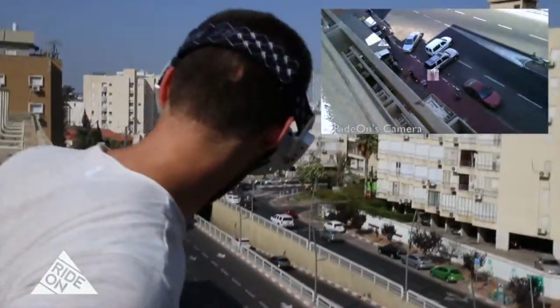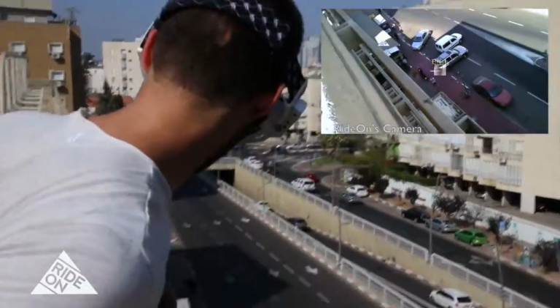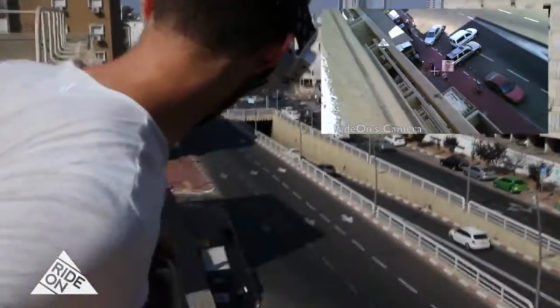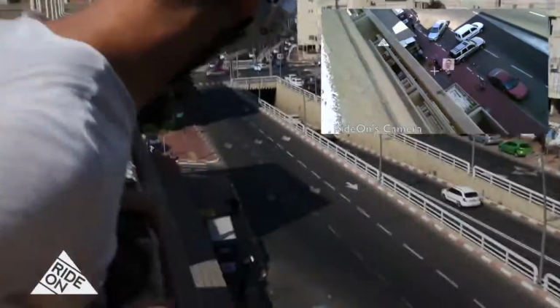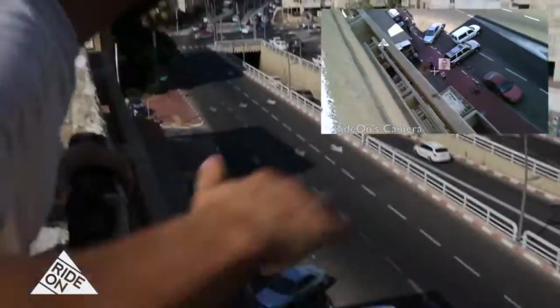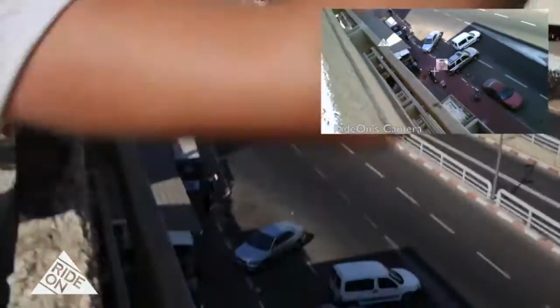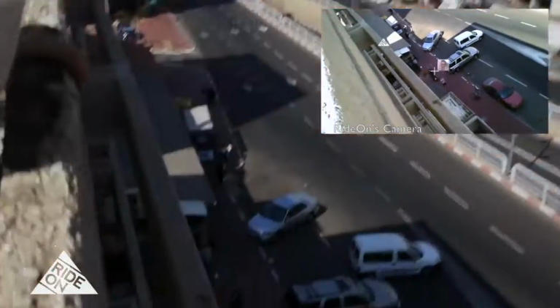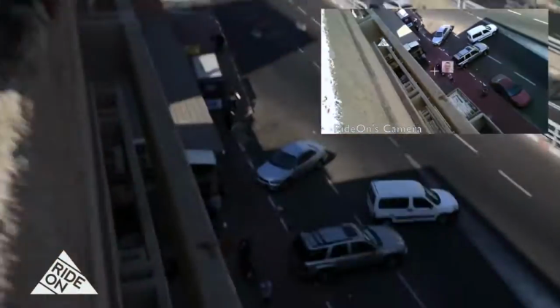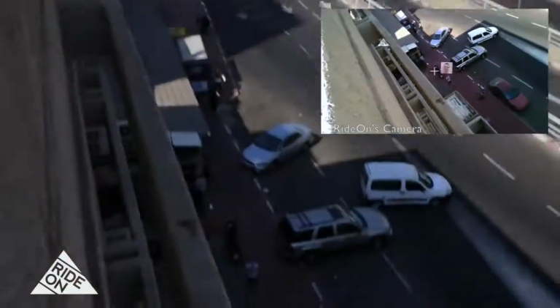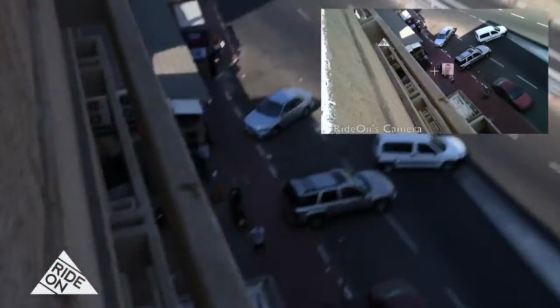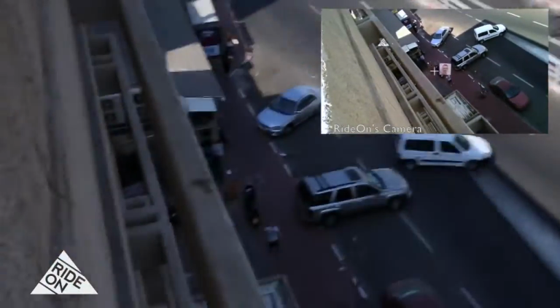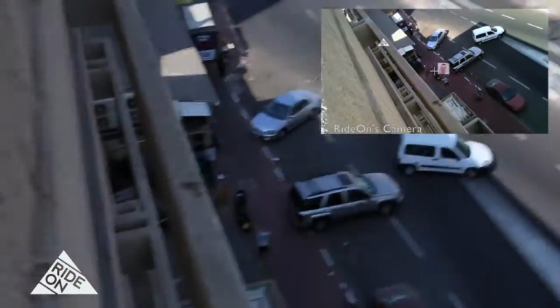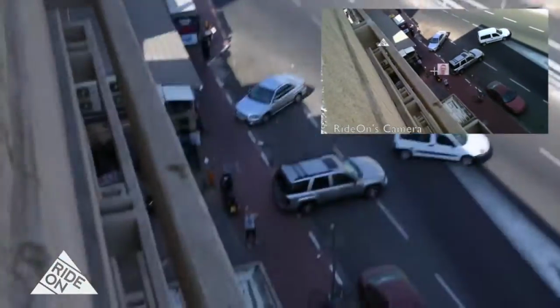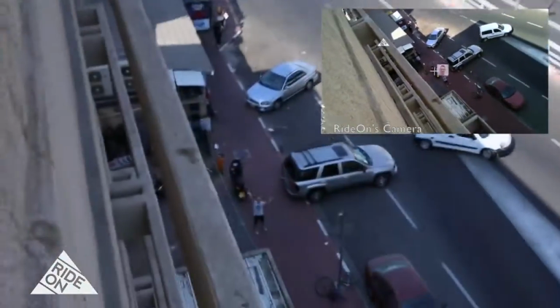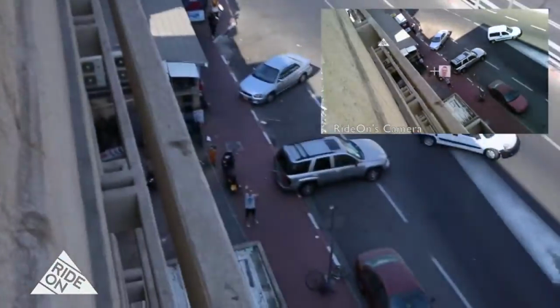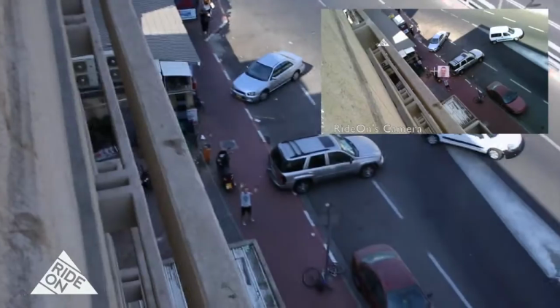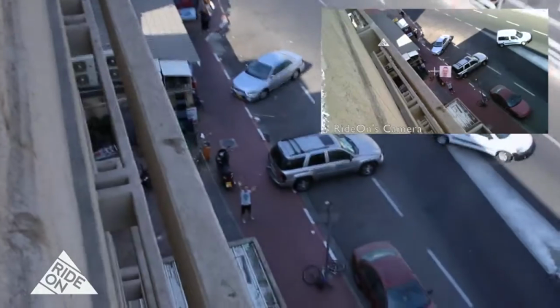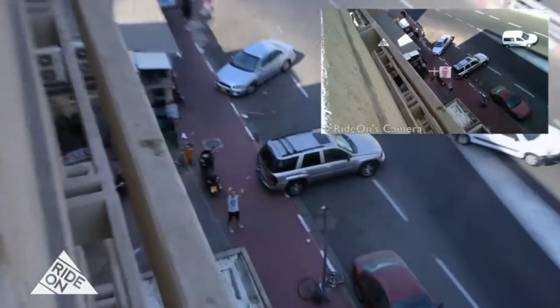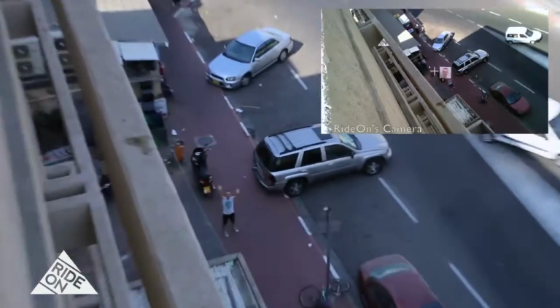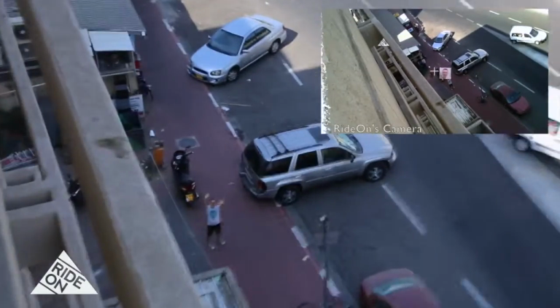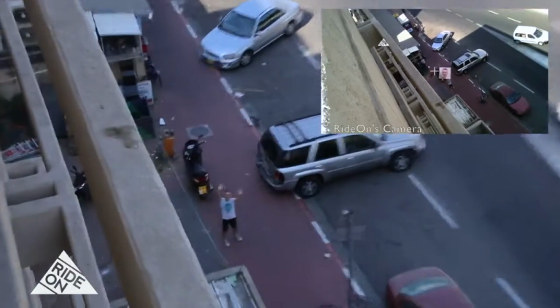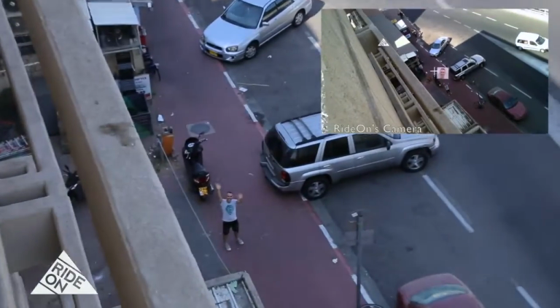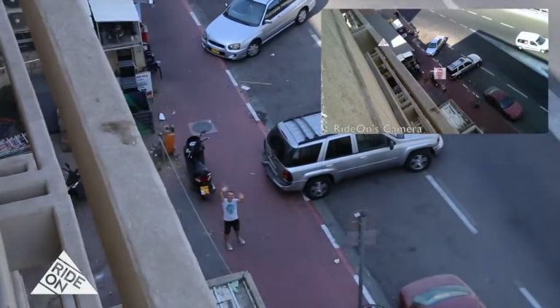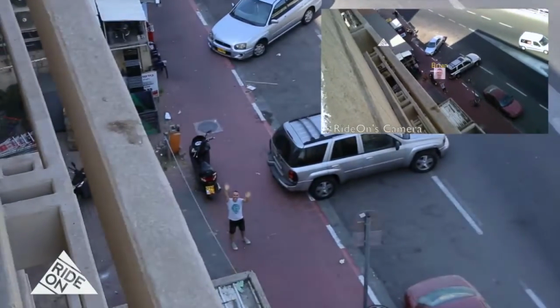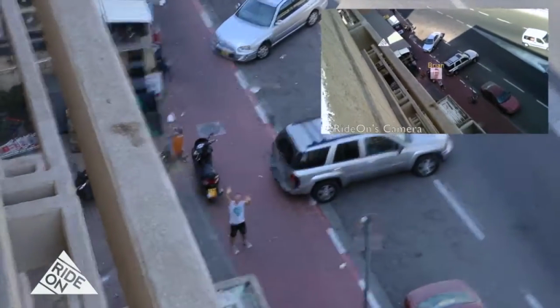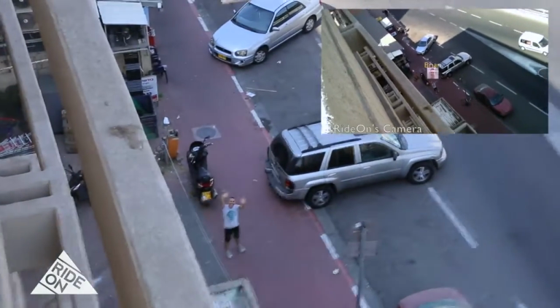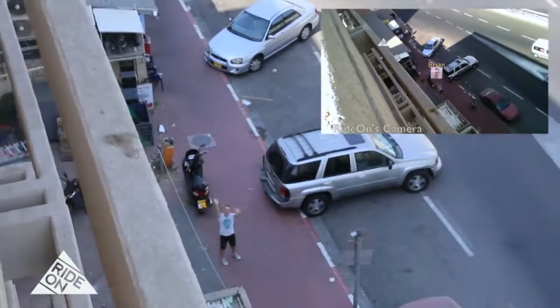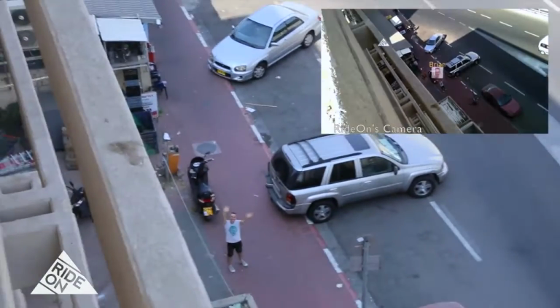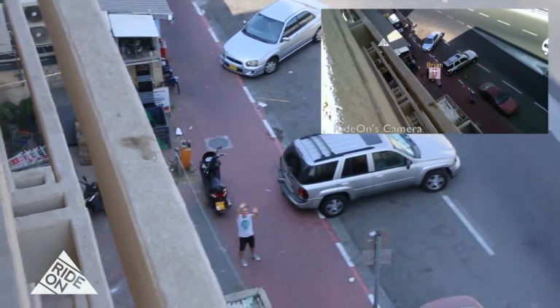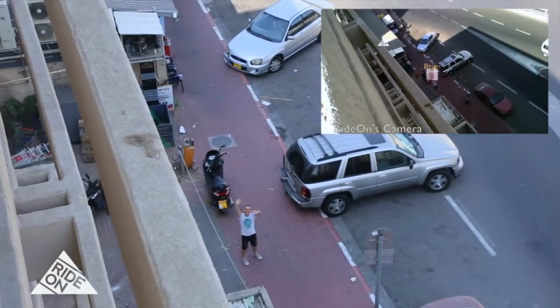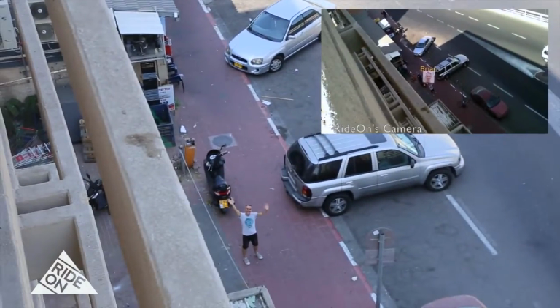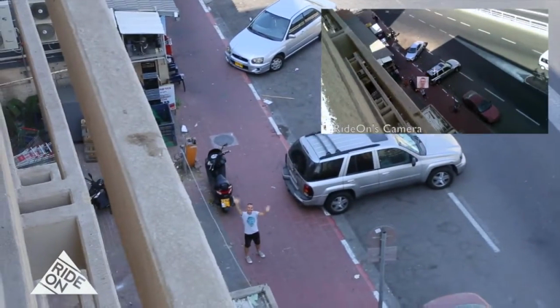Alright, here's our friend Brian down below. Hey Brian! You can see his location highlighted there.